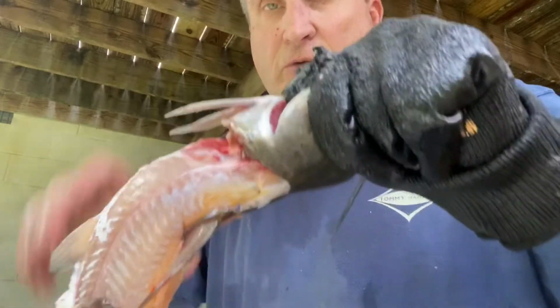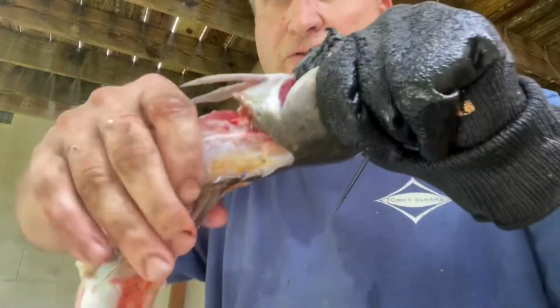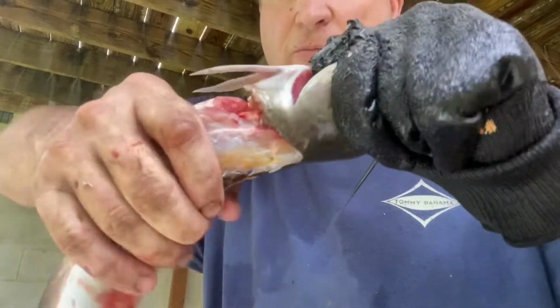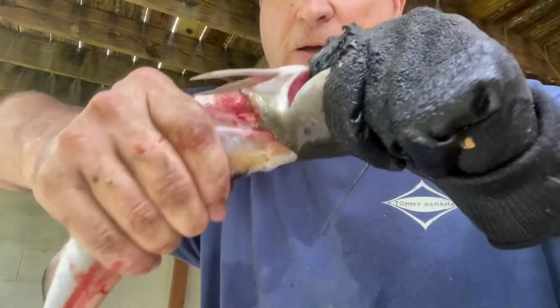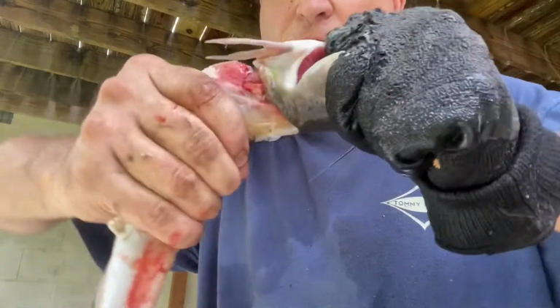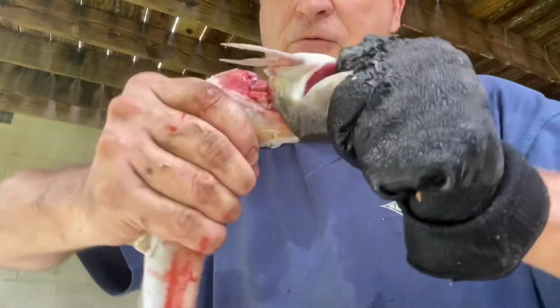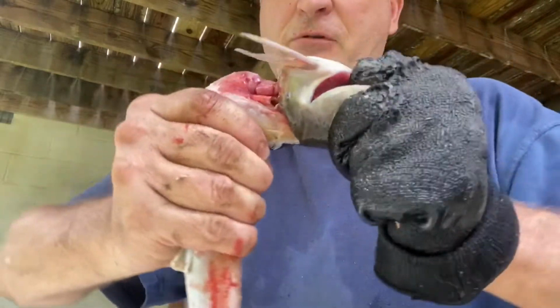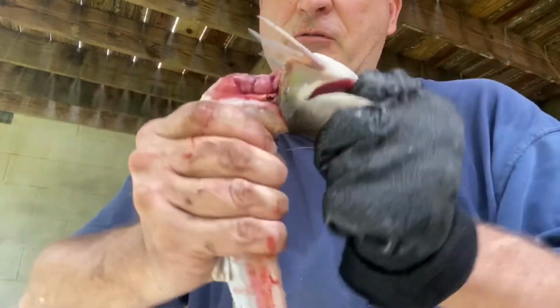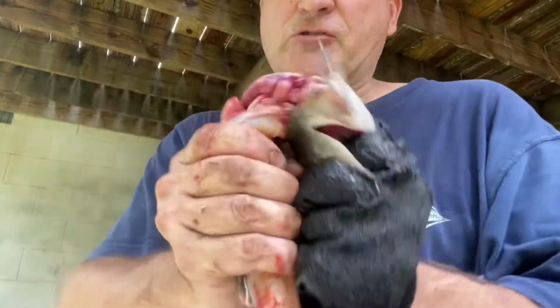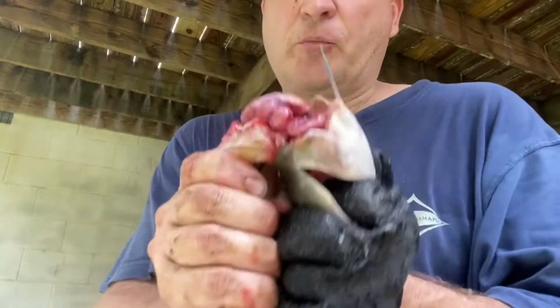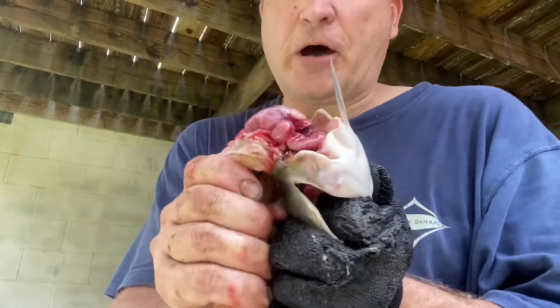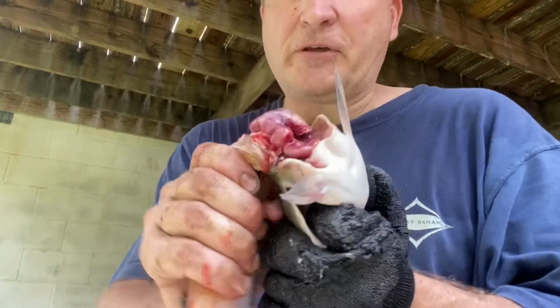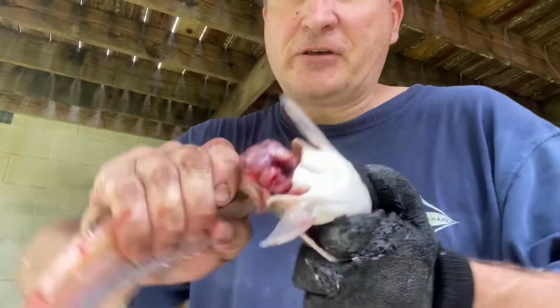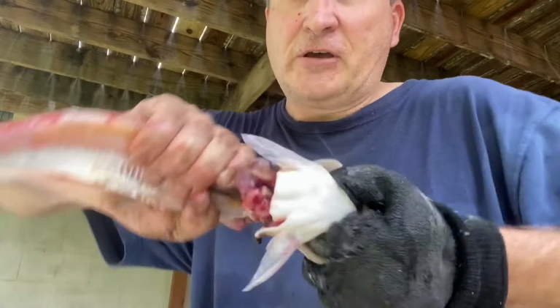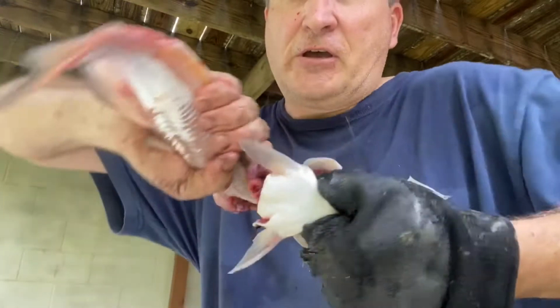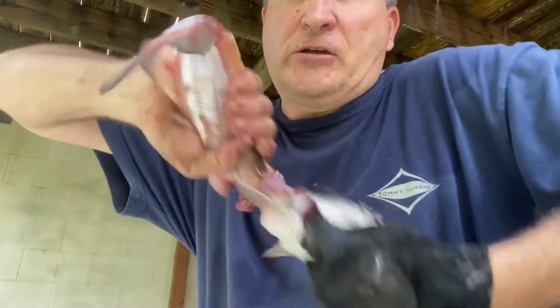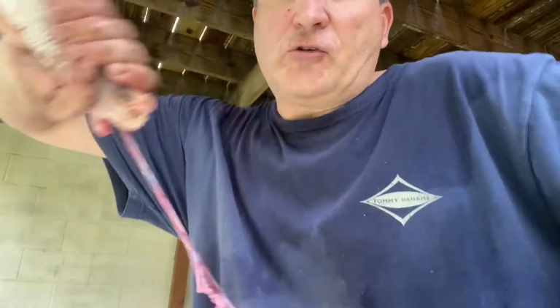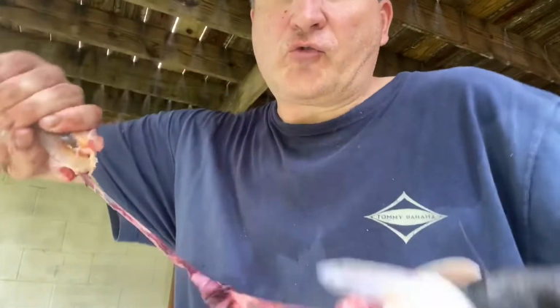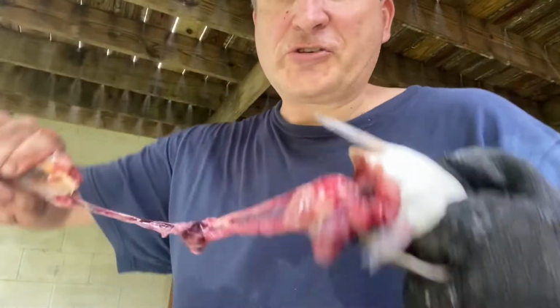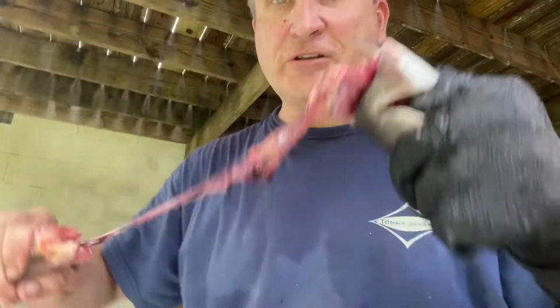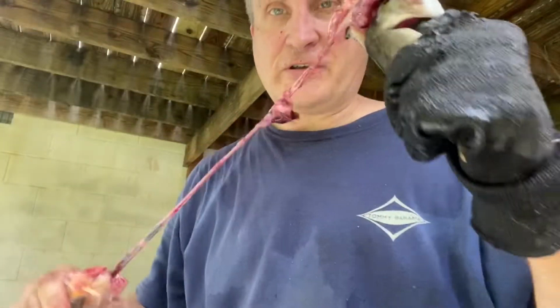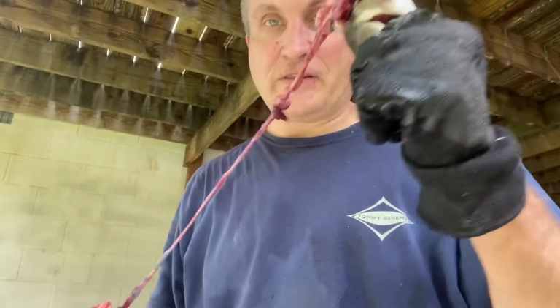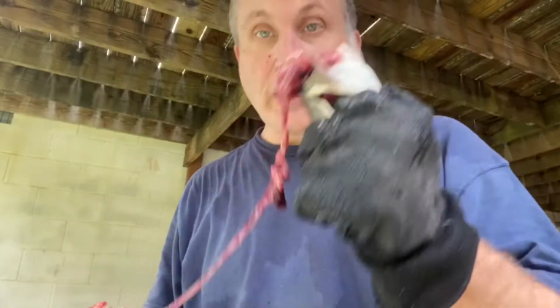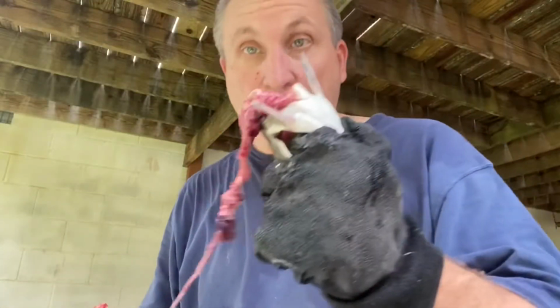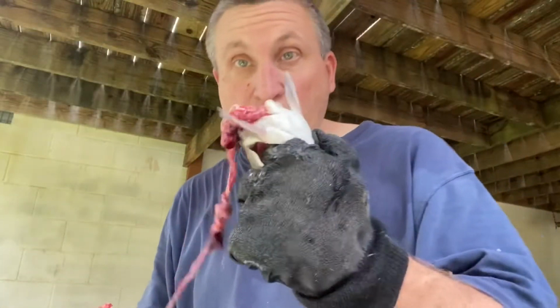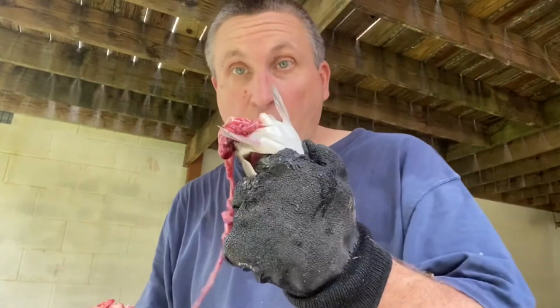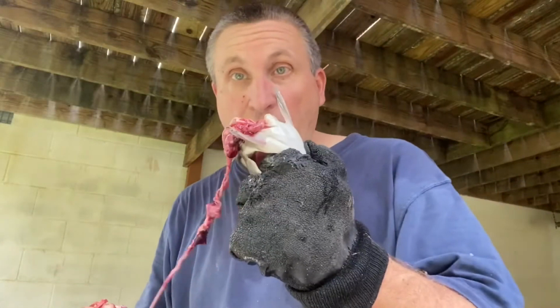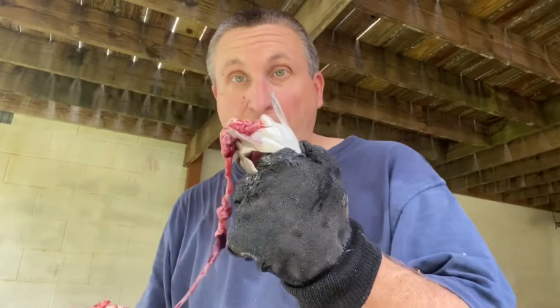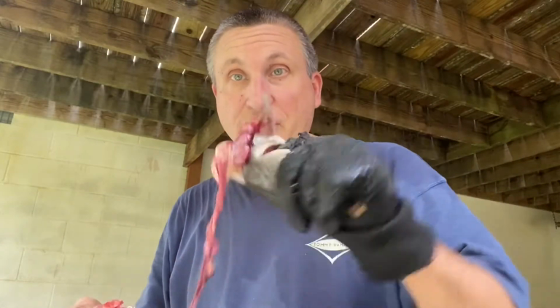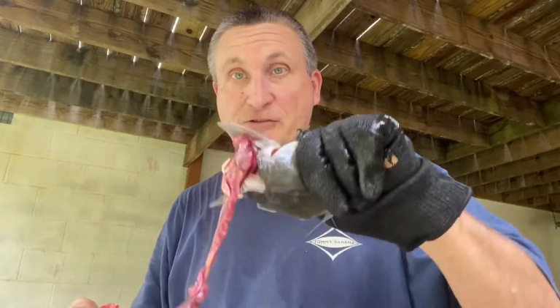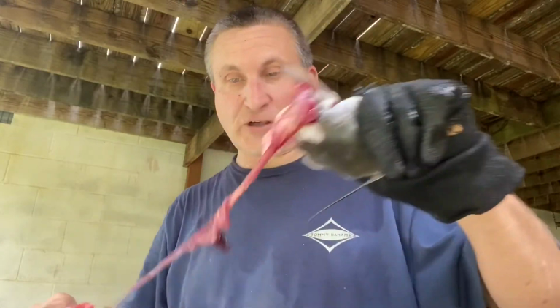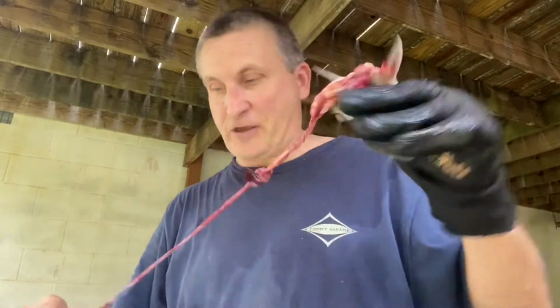Cut all the way until you feel the backbone. If you feel the backbone, you're just going to pop it, you're going to twist it, and that head's going to come right off, just like that.